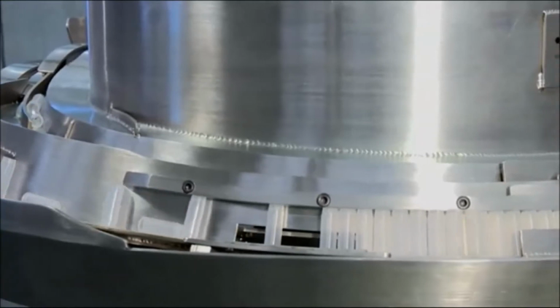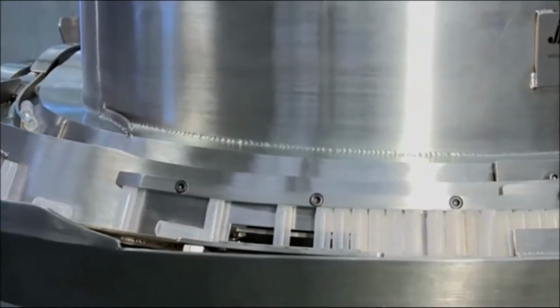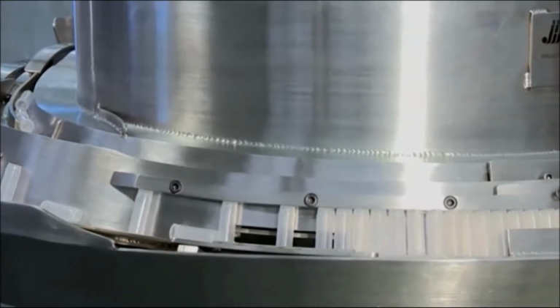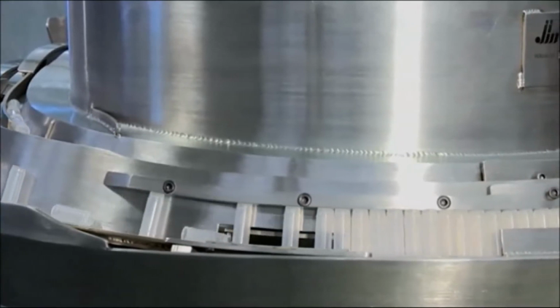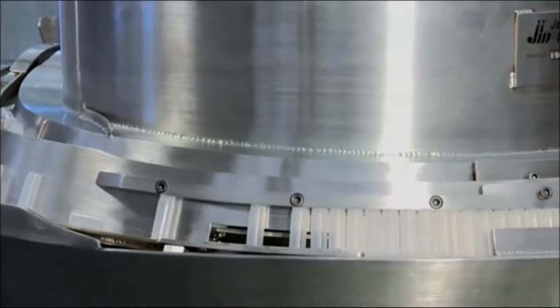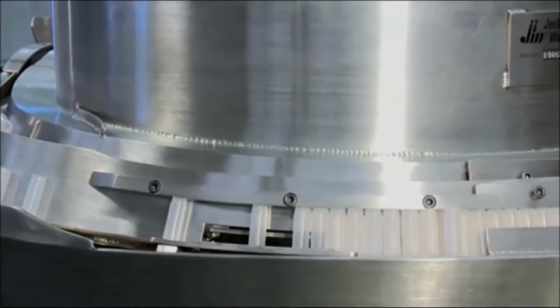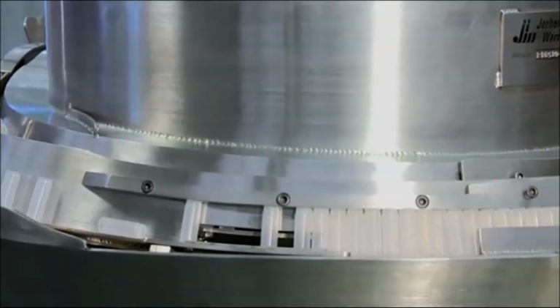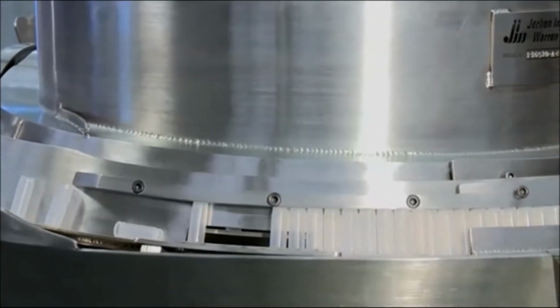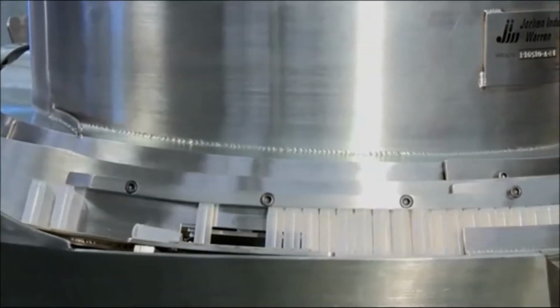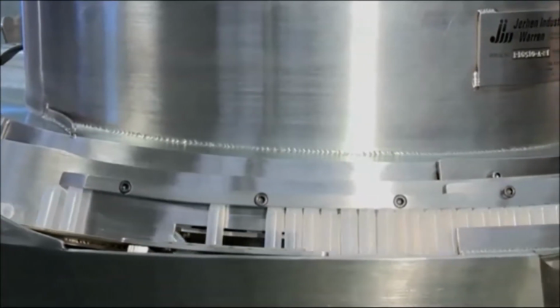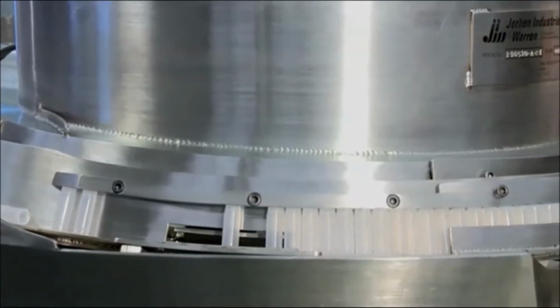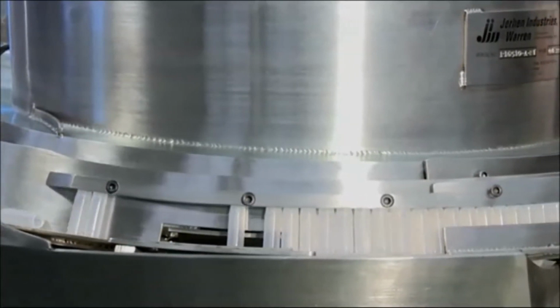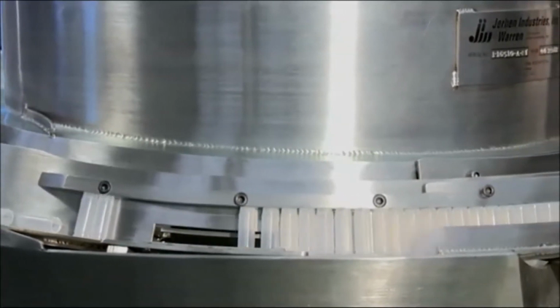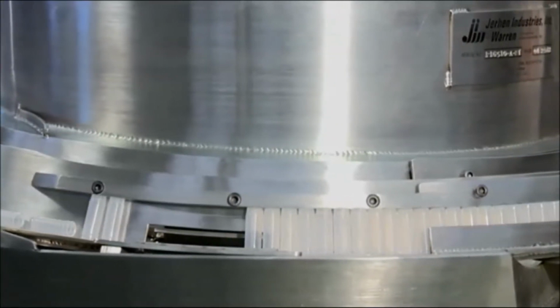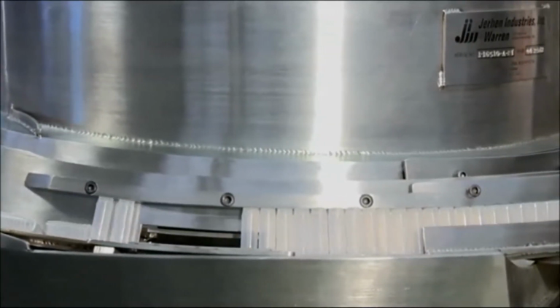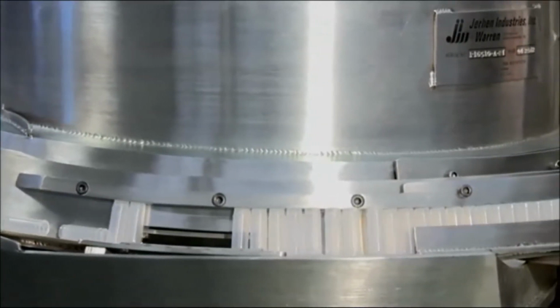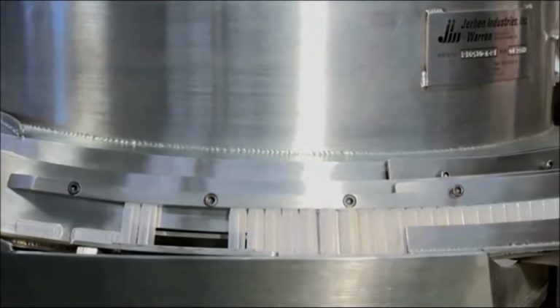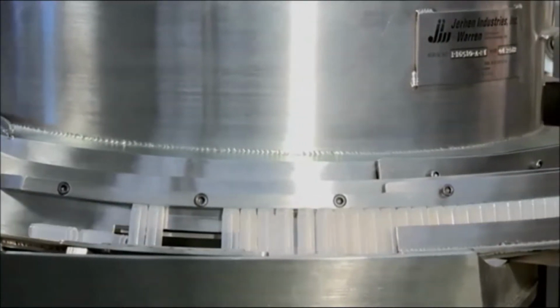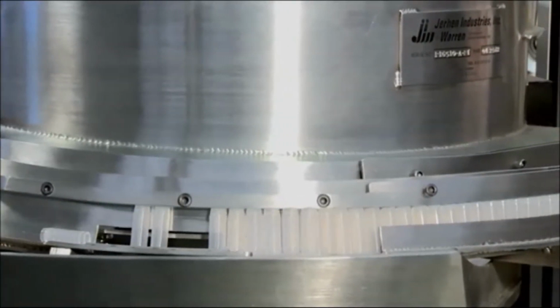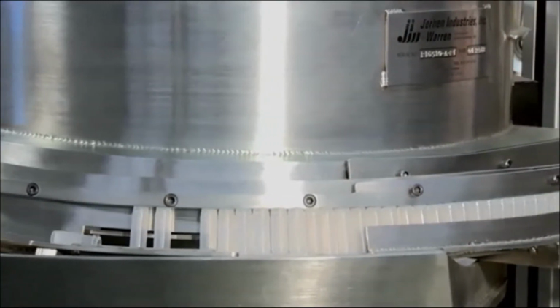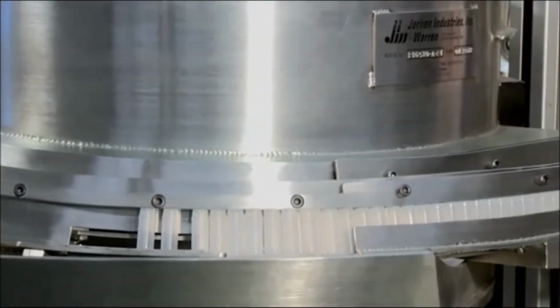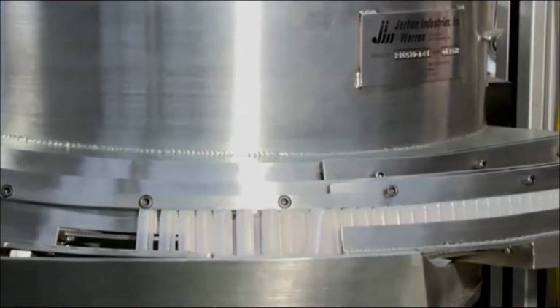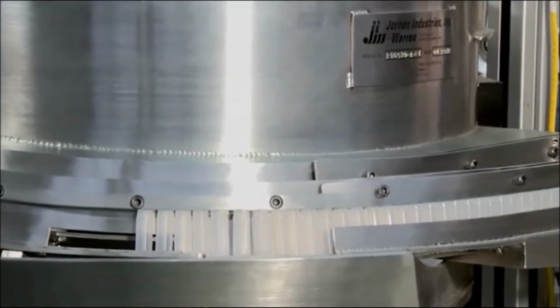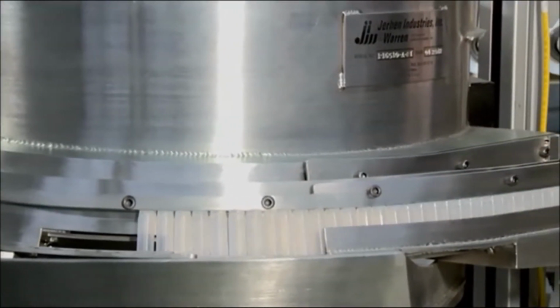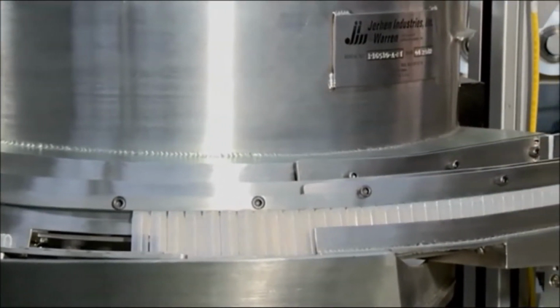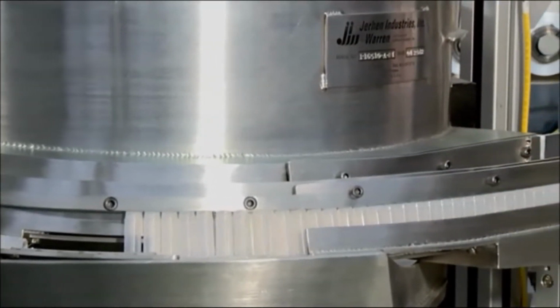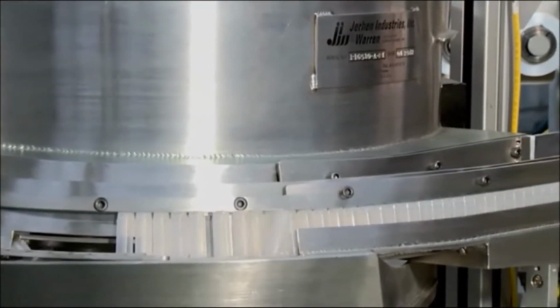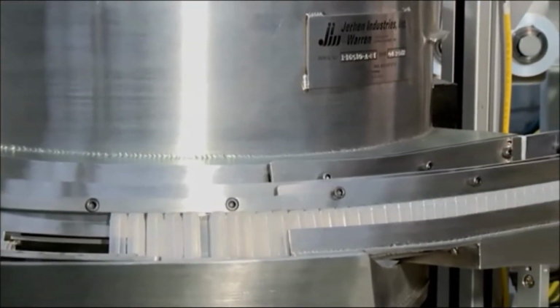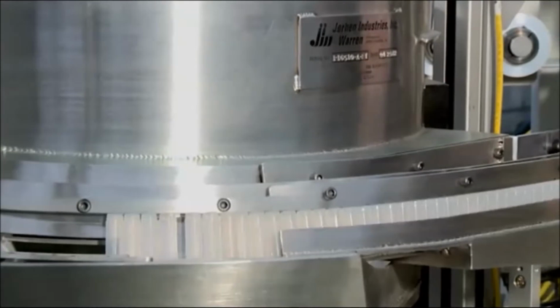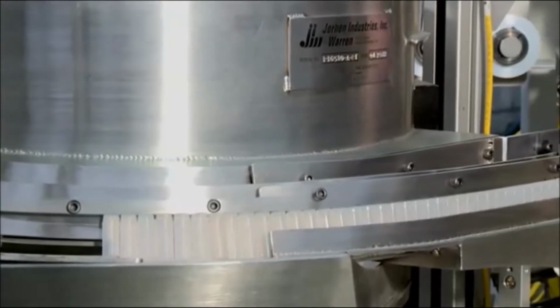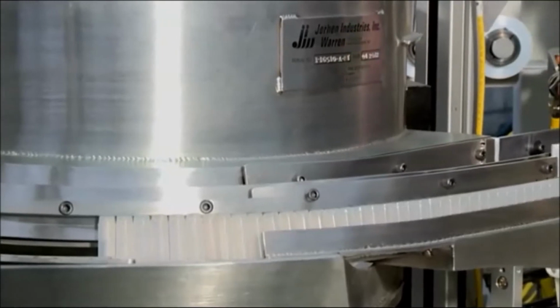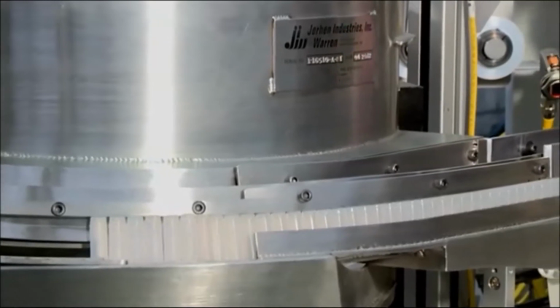This machine has bowl feeders with pick and place mechanisms to load the parts onto an indexing dial machine.